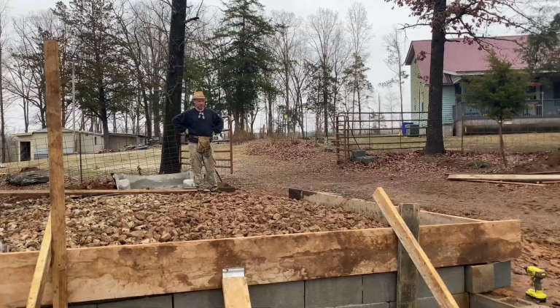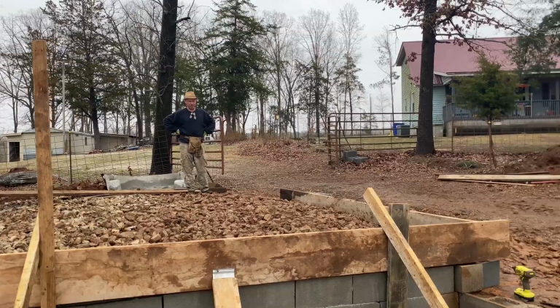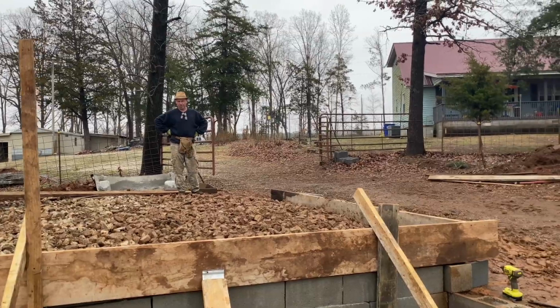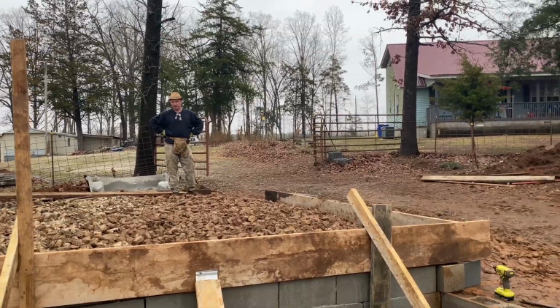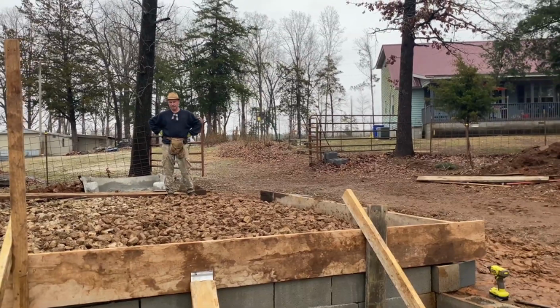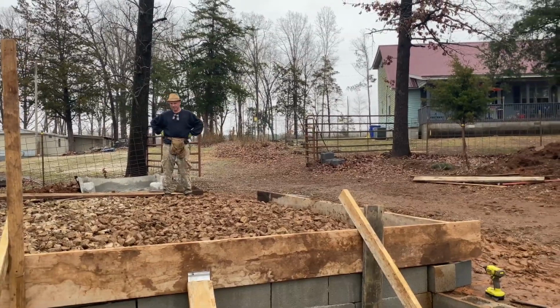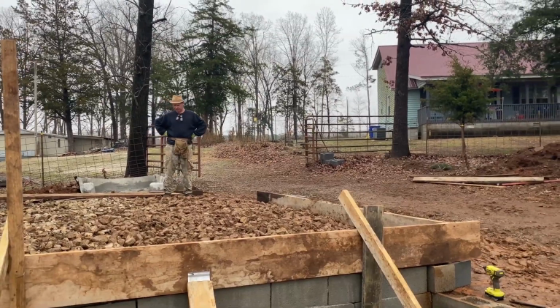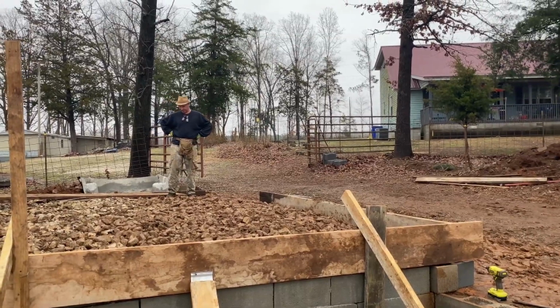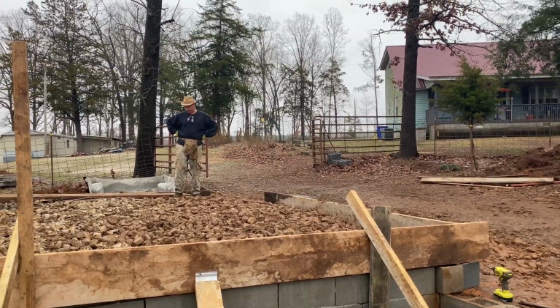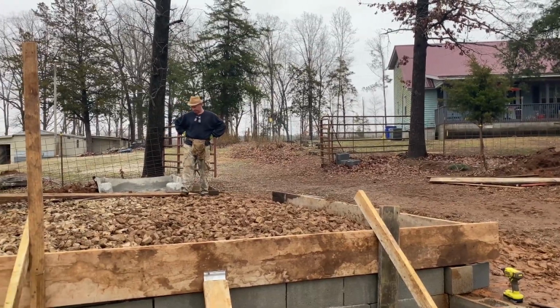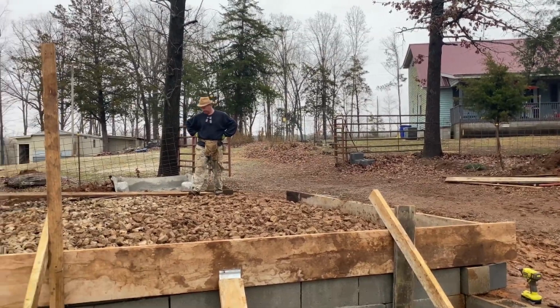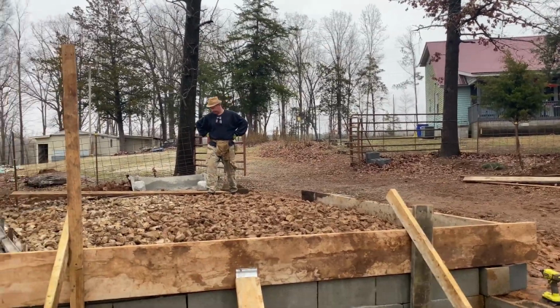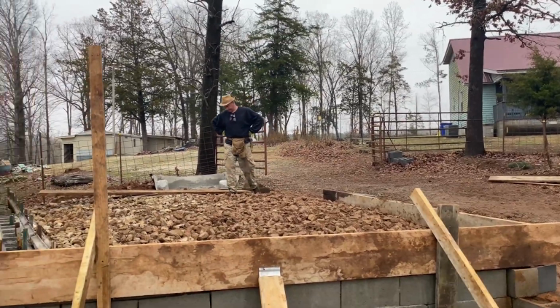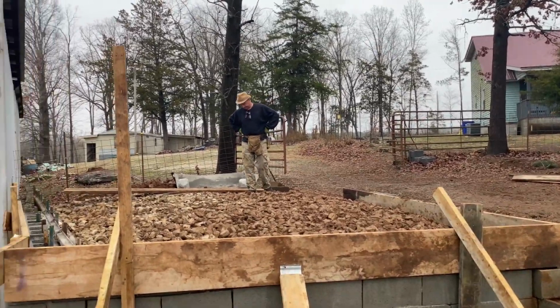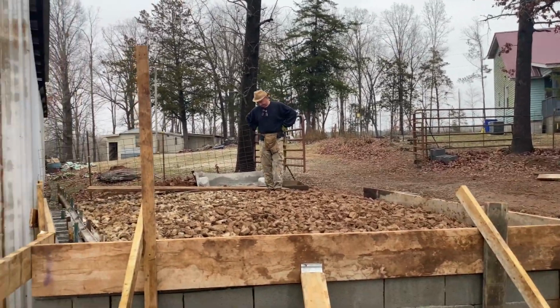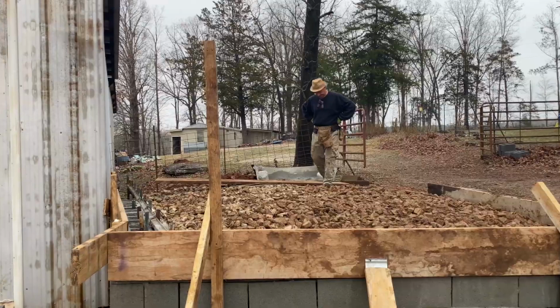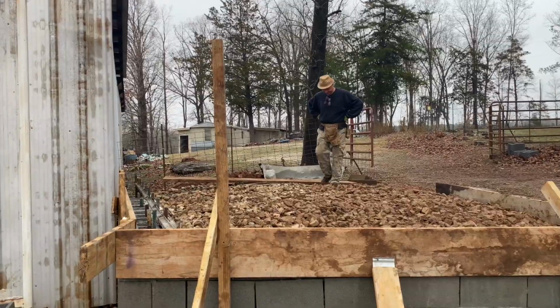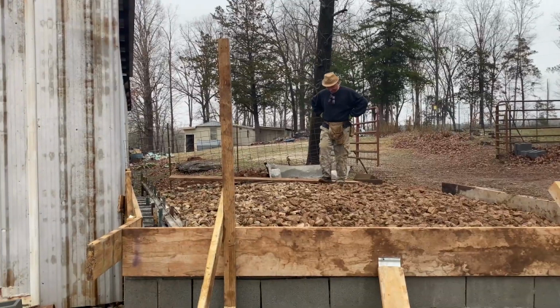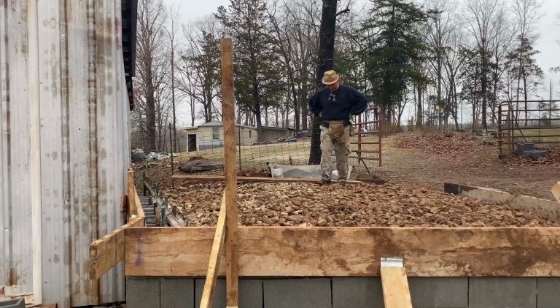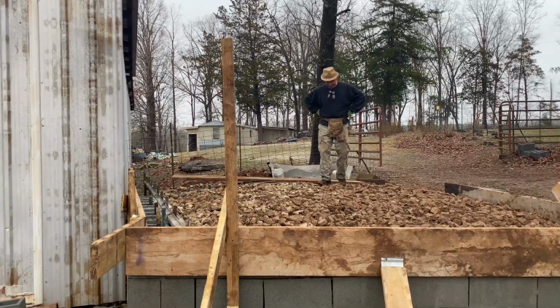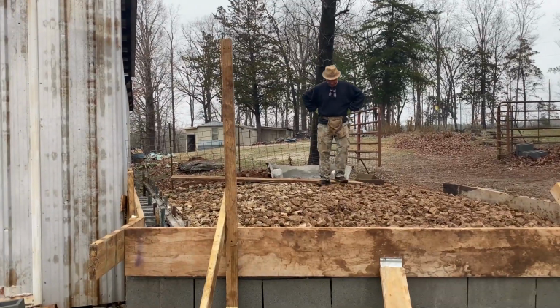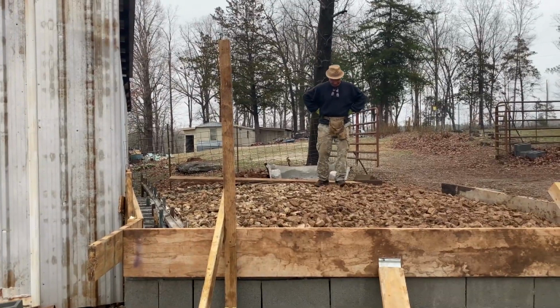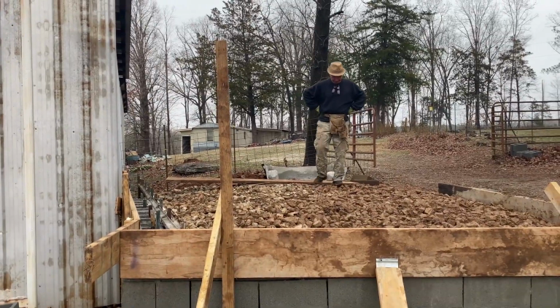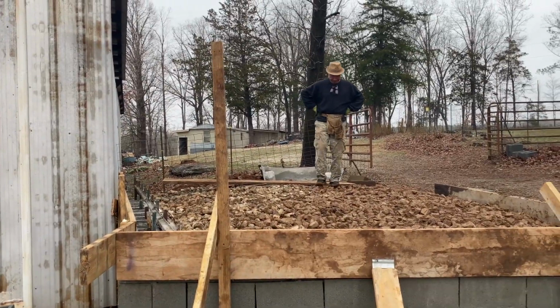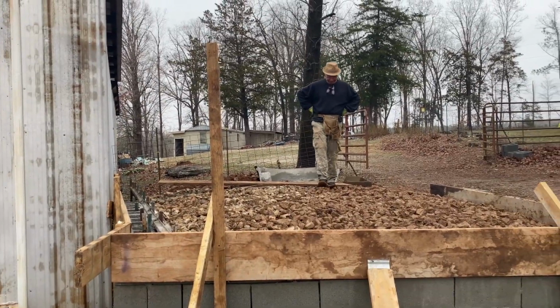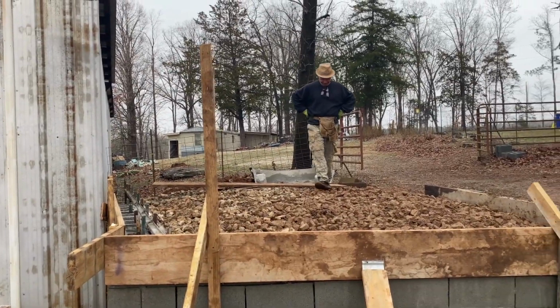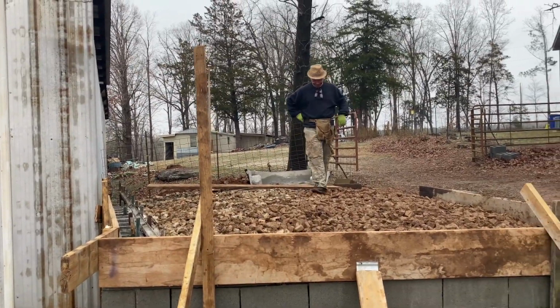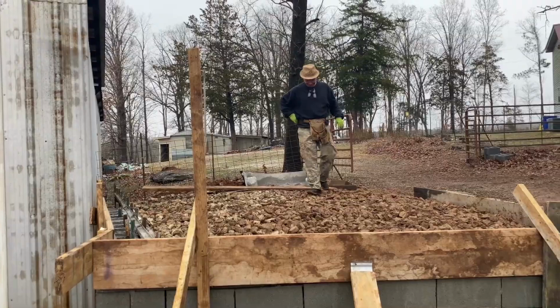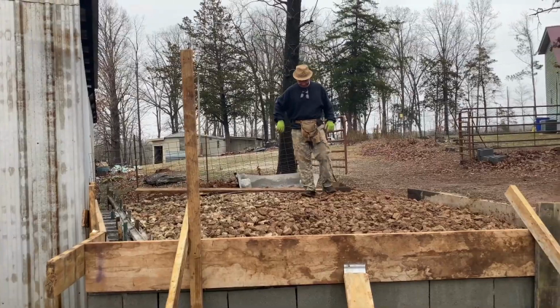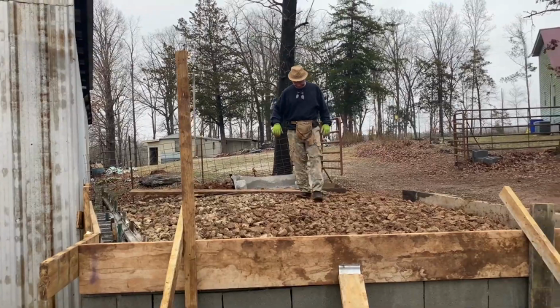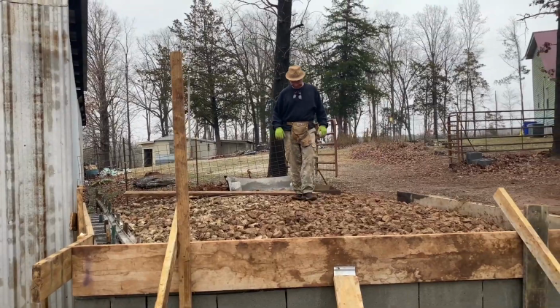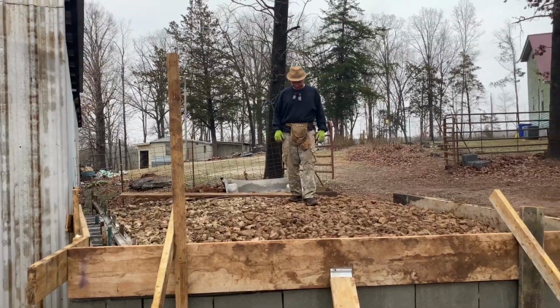Flattened all the rocks out and basically got a good bit of the form complete. Now thinking about how we're going to engineer the rest of it.